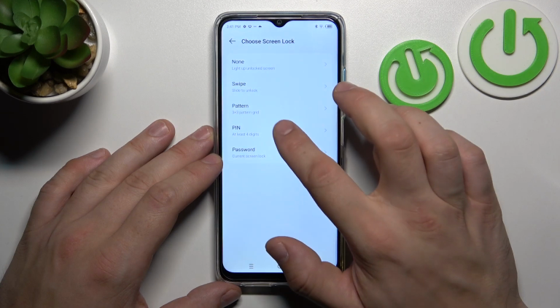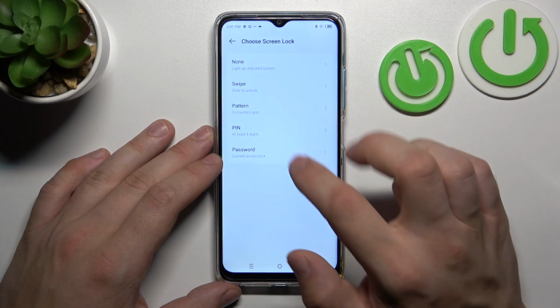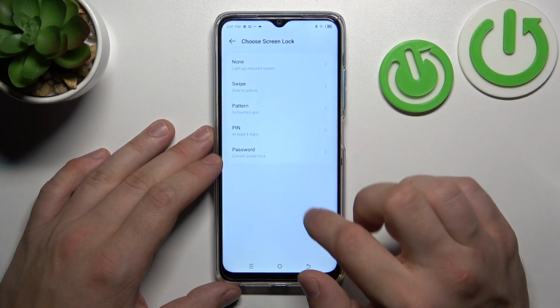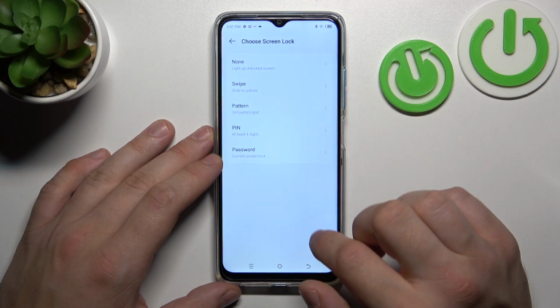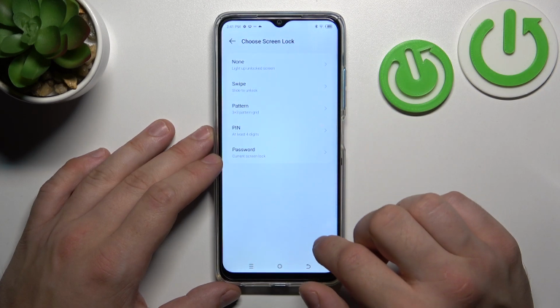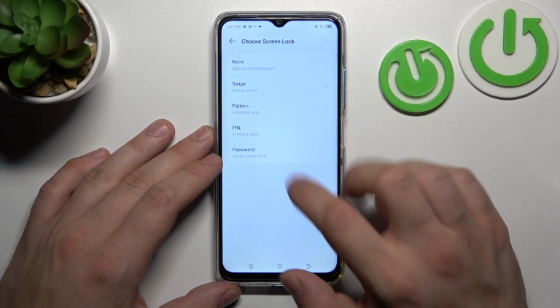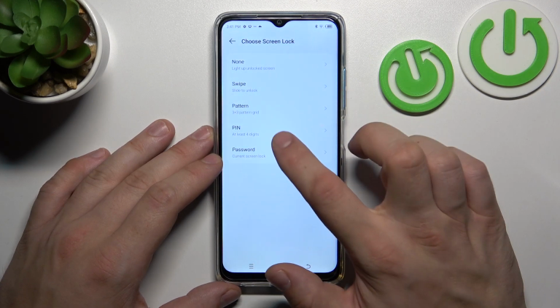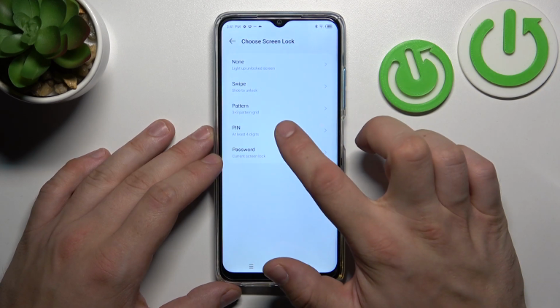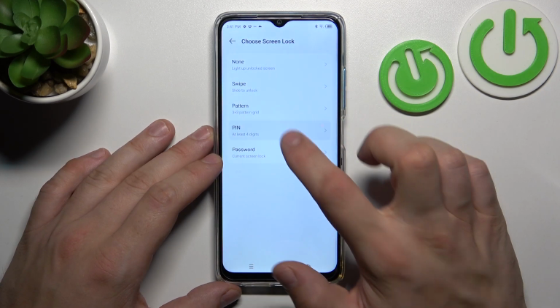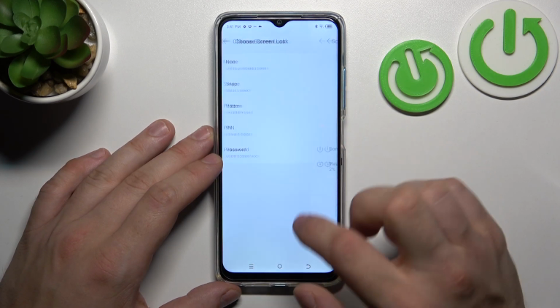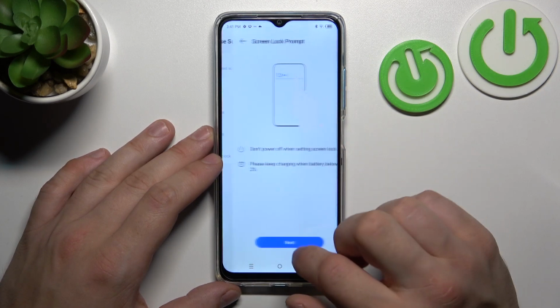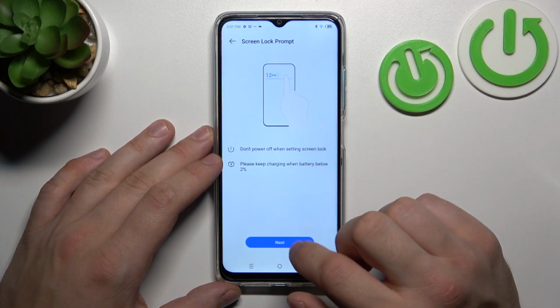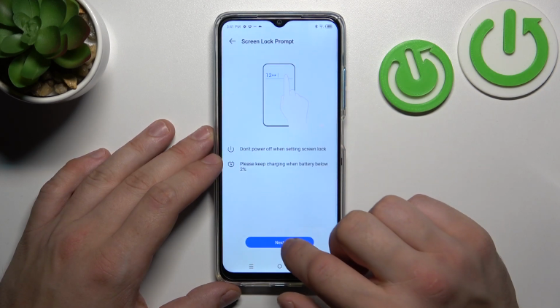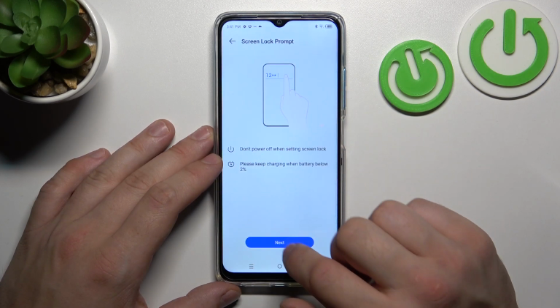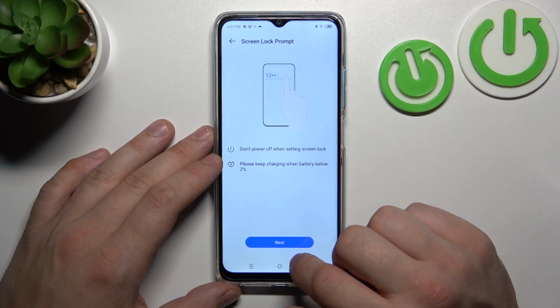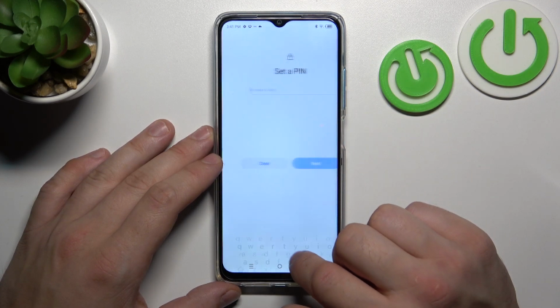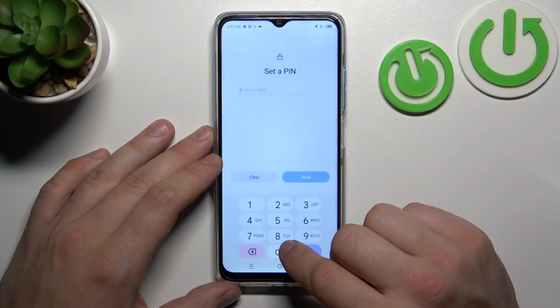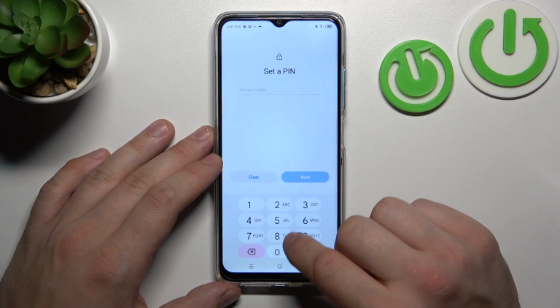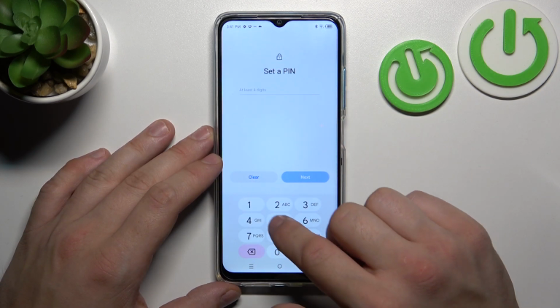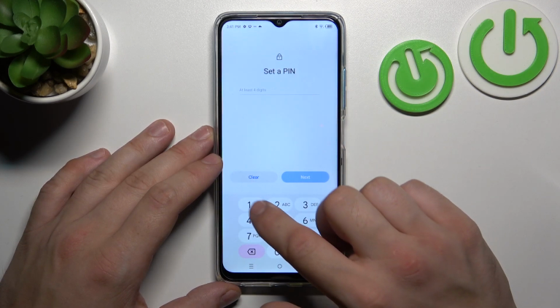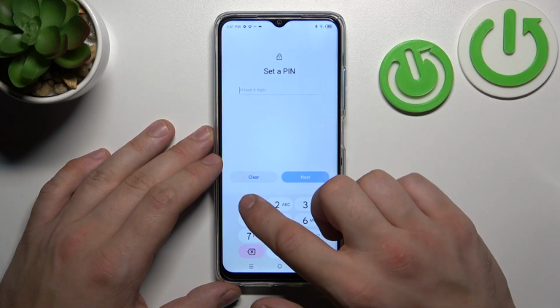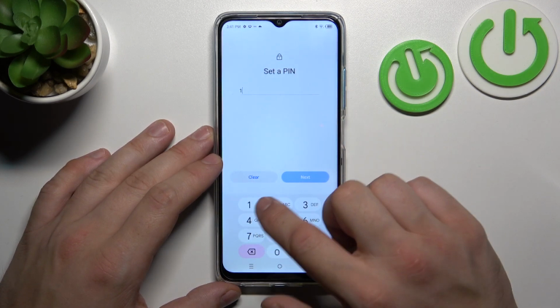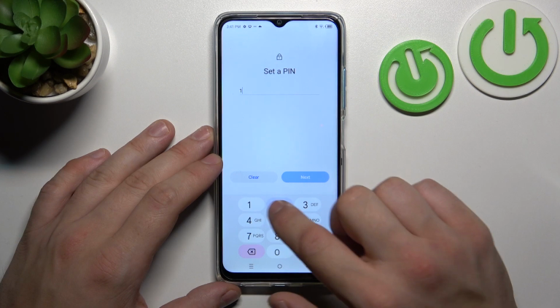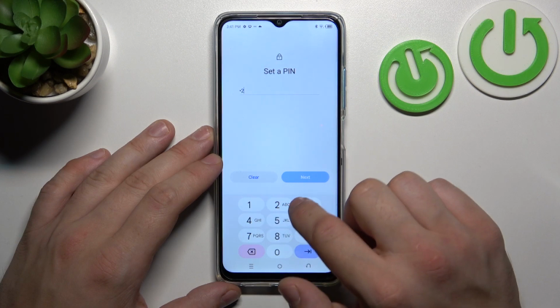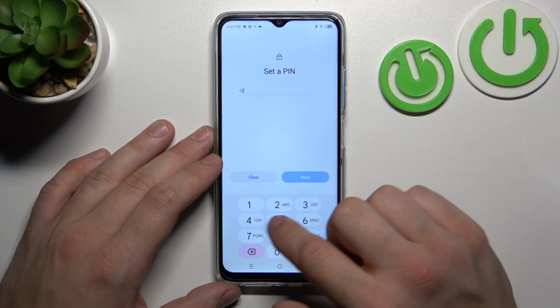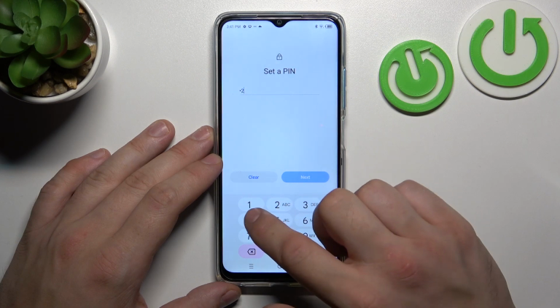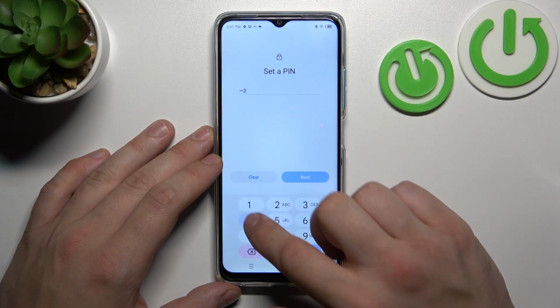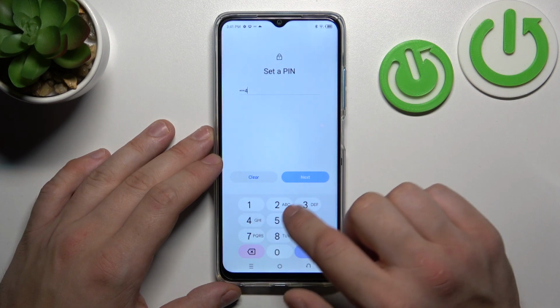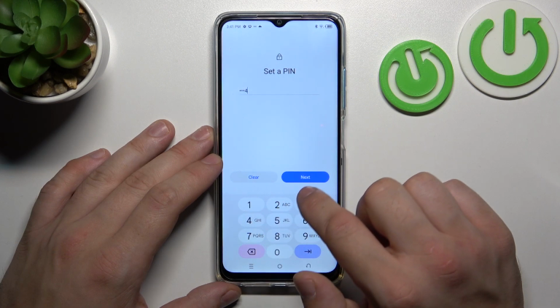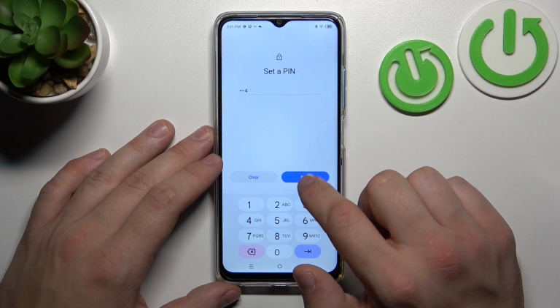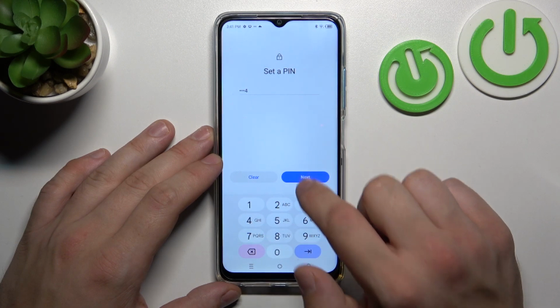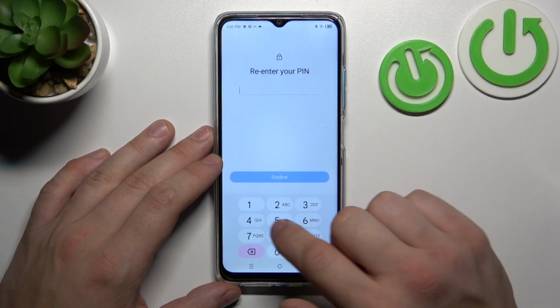Then let's select PIN number and to create it enter at least four numbers.